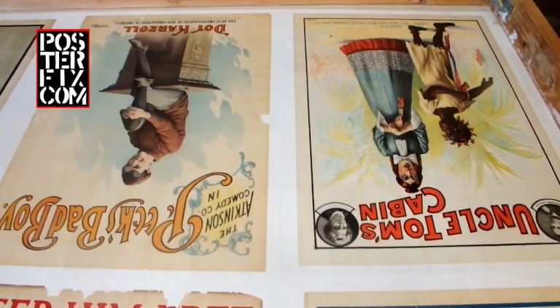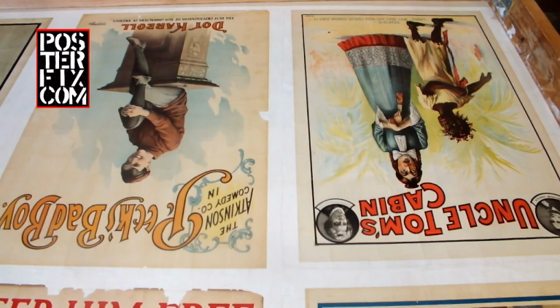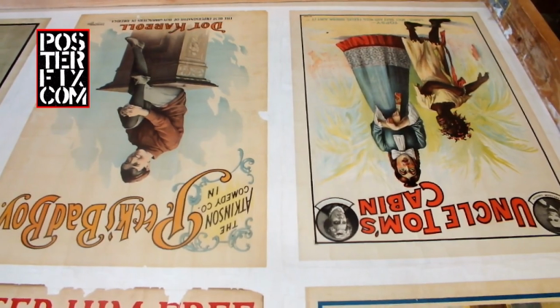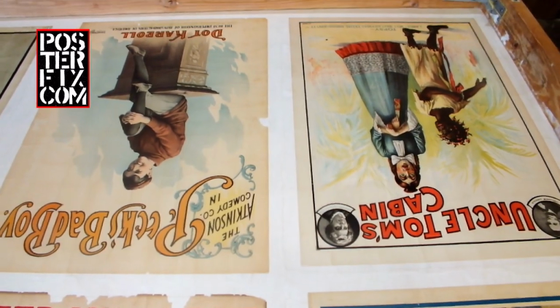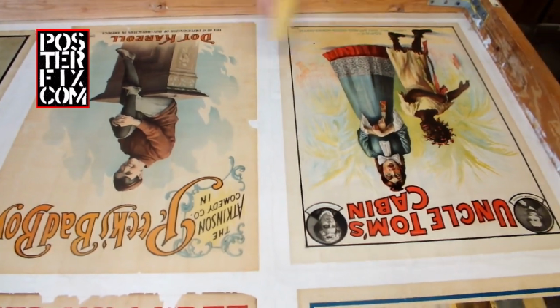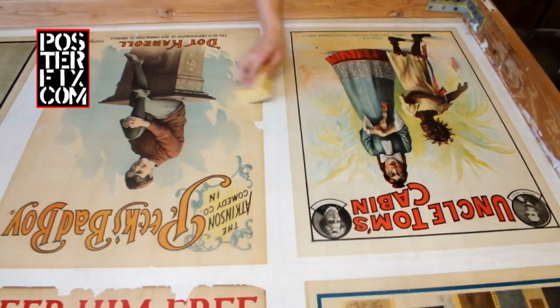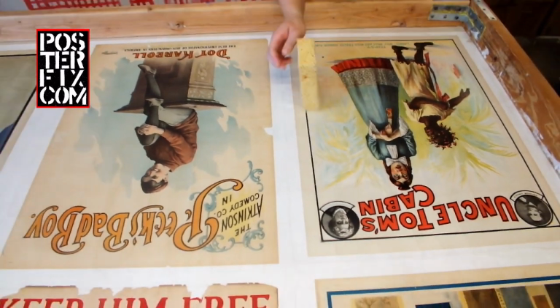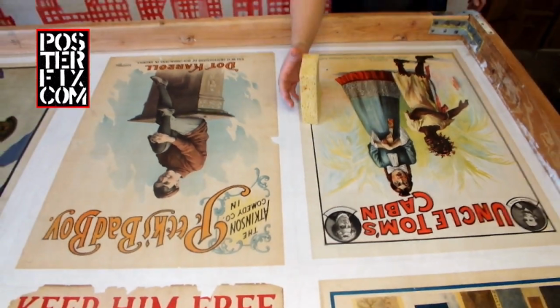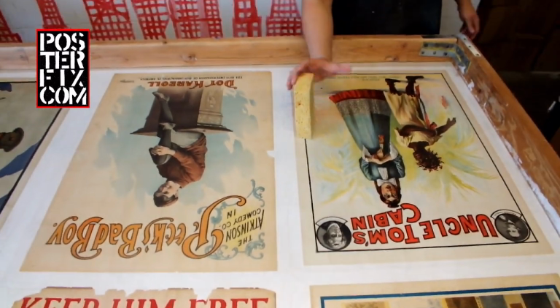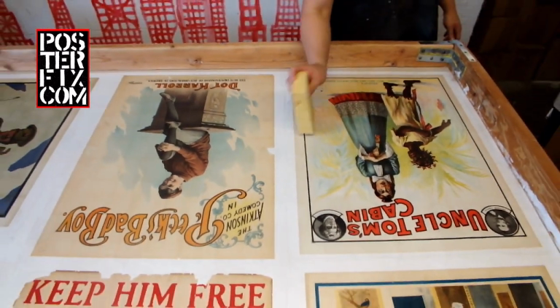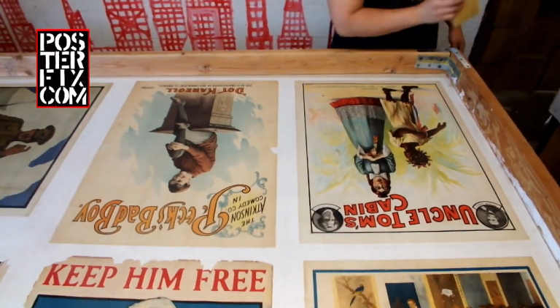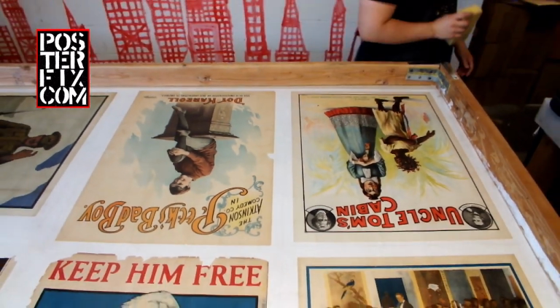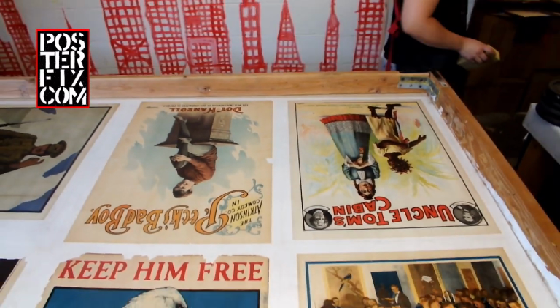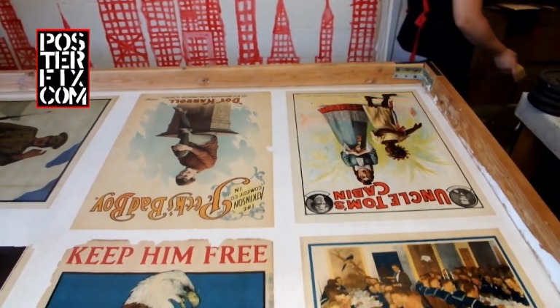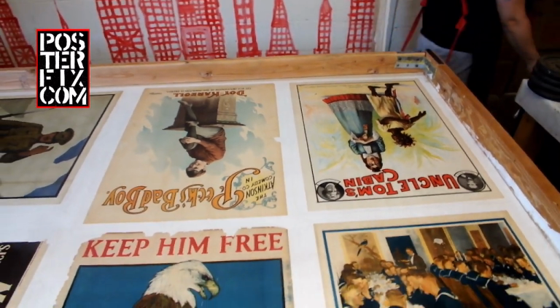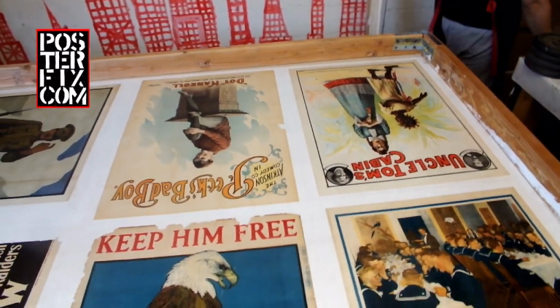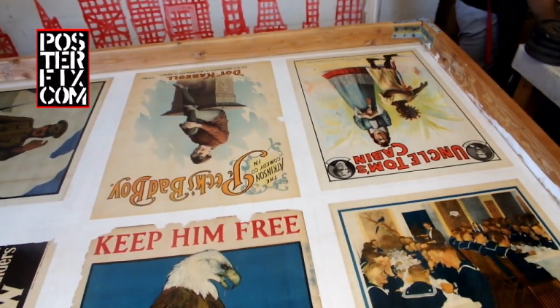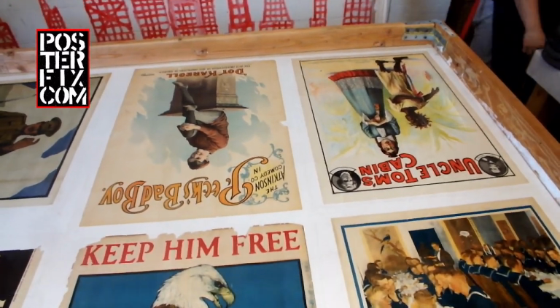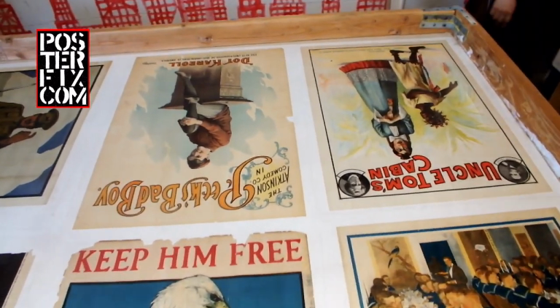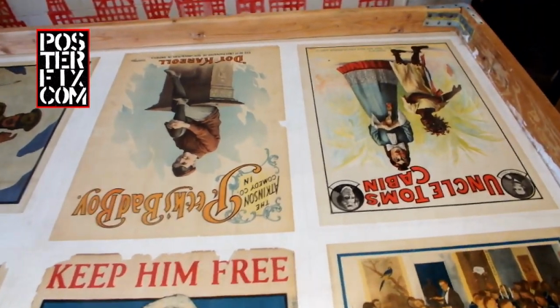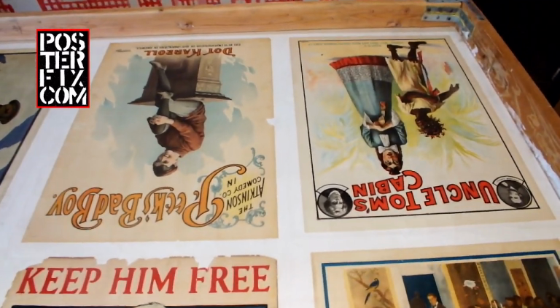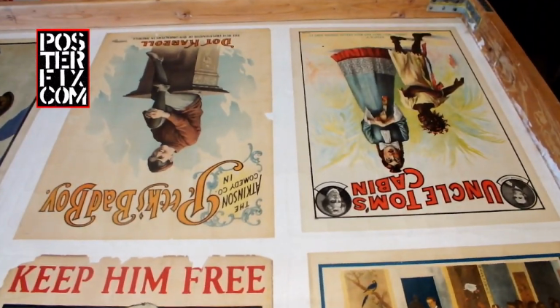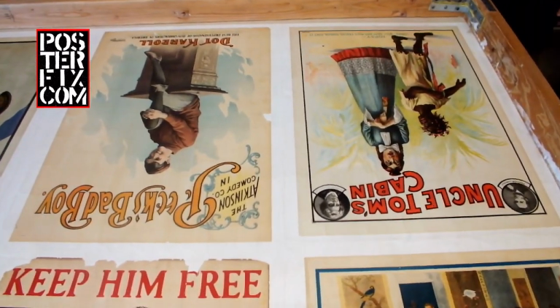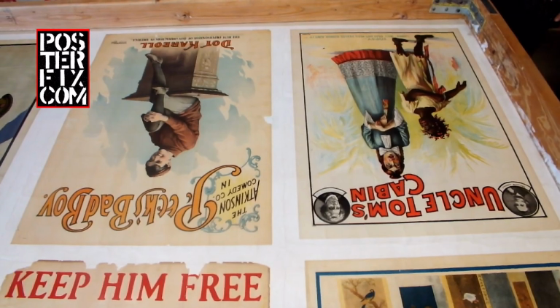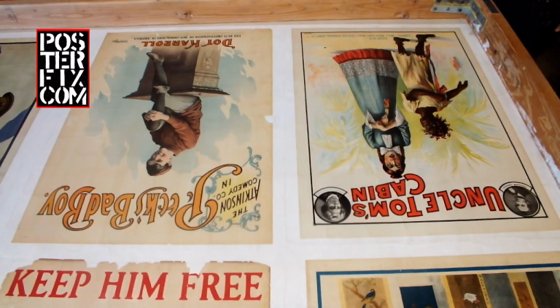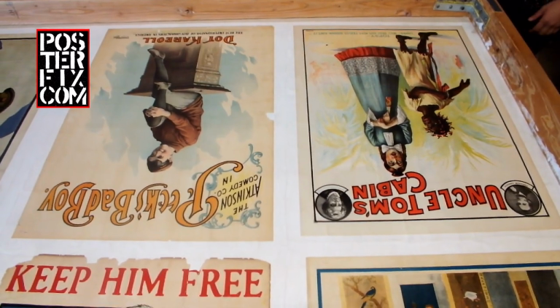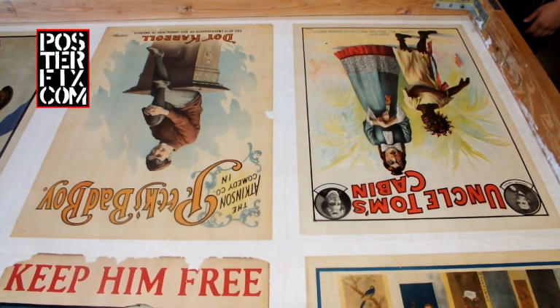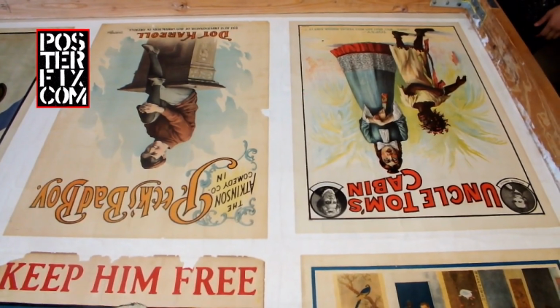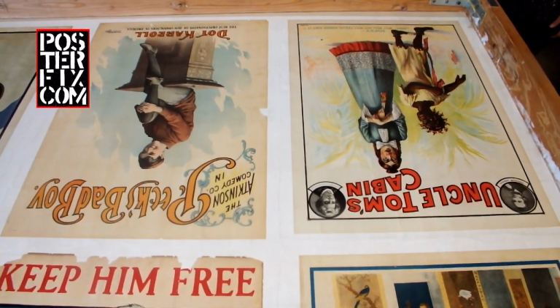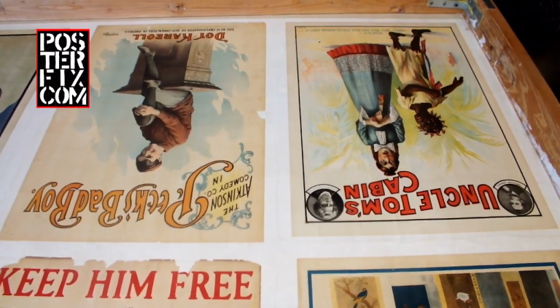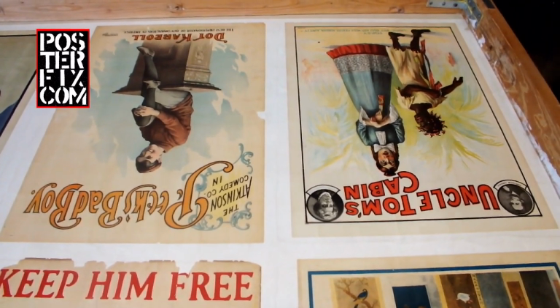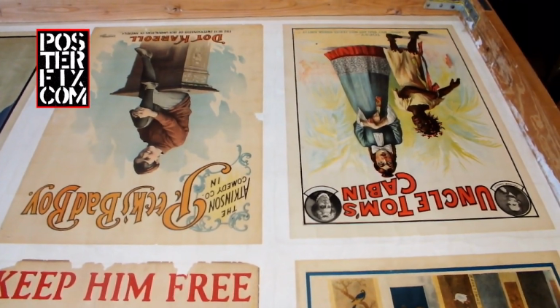I'm done. Very good. We're going to let these posters dry for a few days before we trim them down.